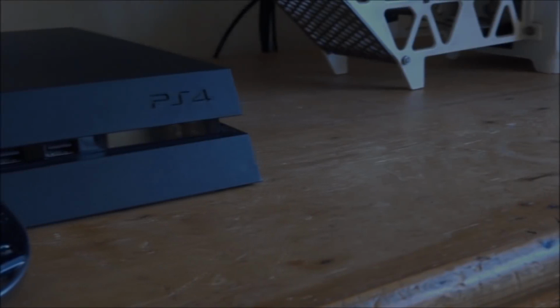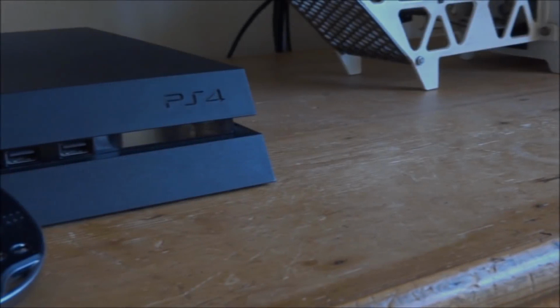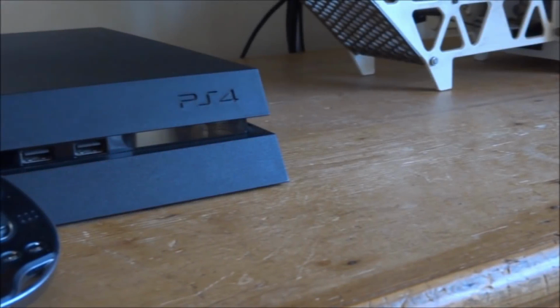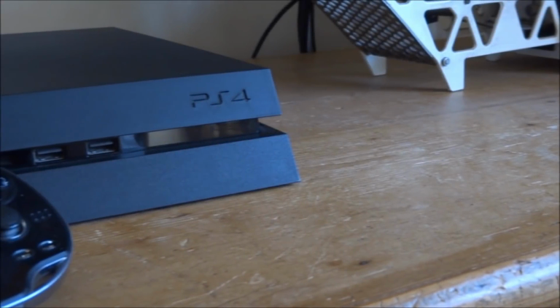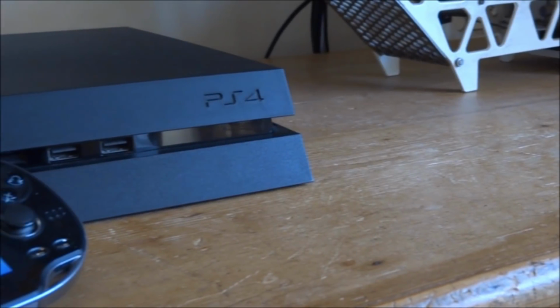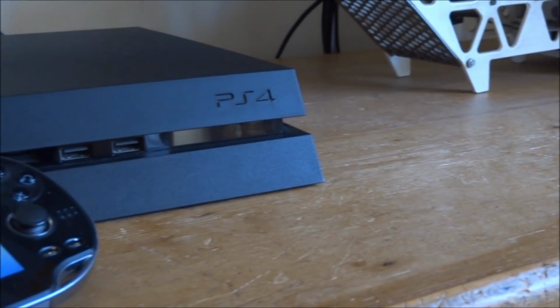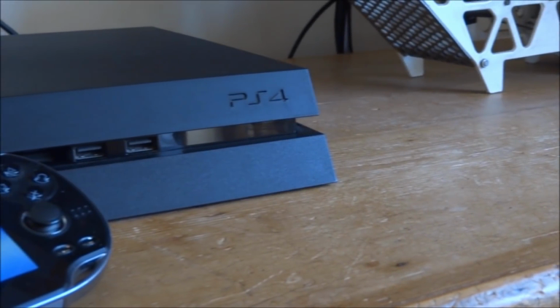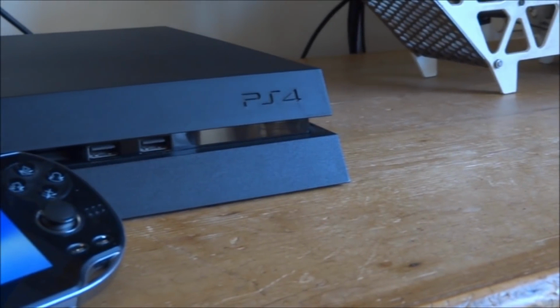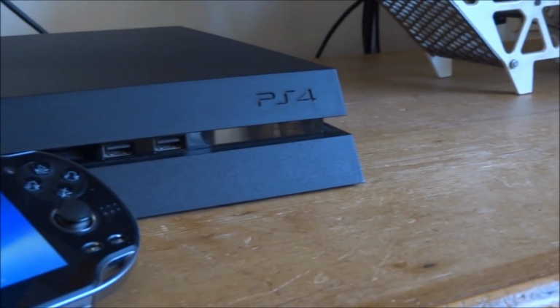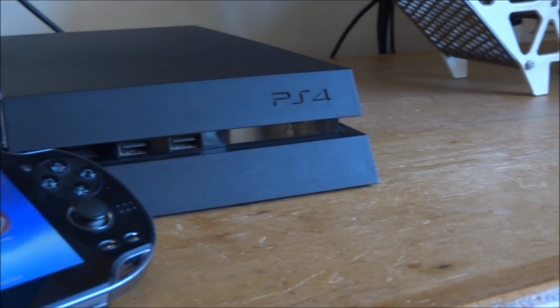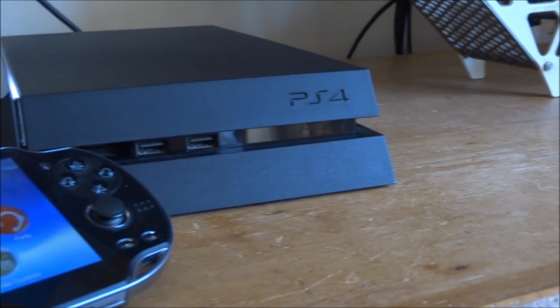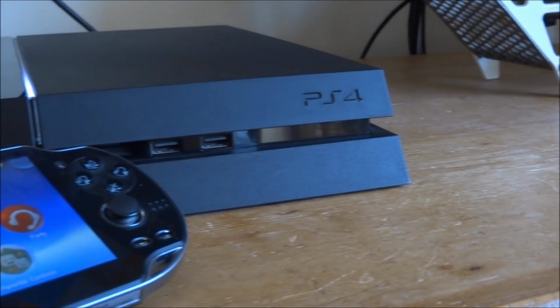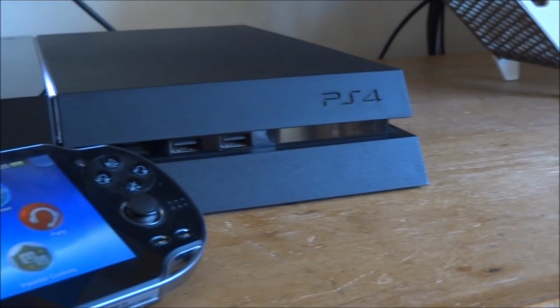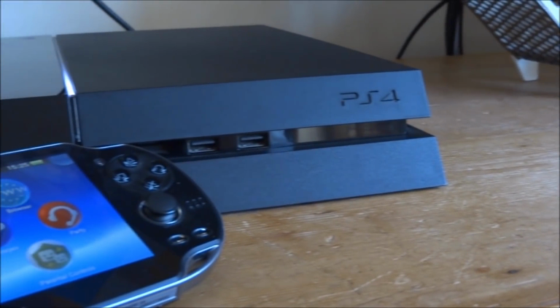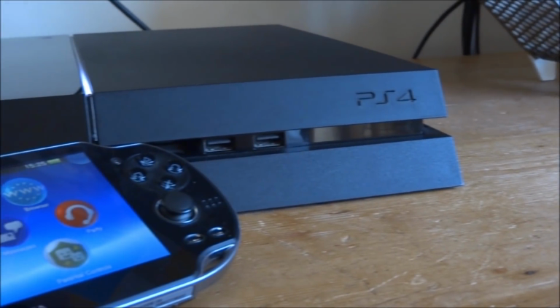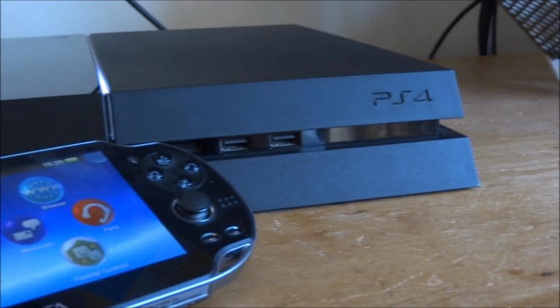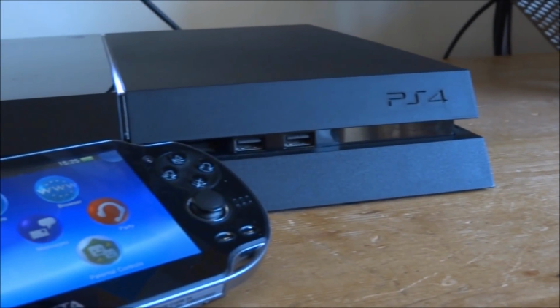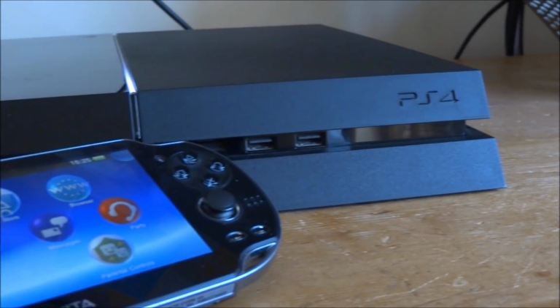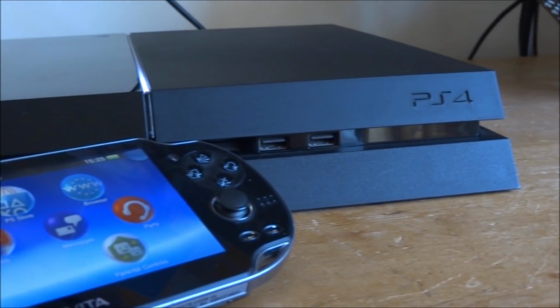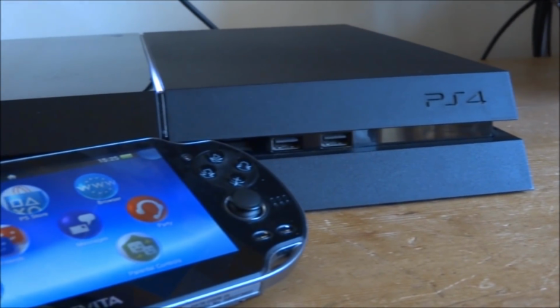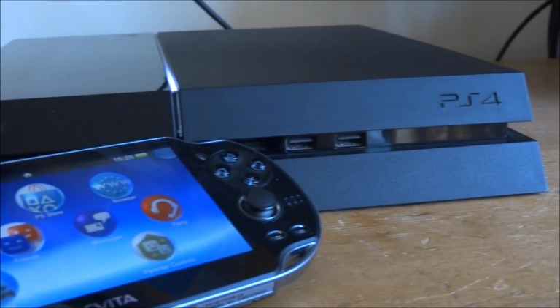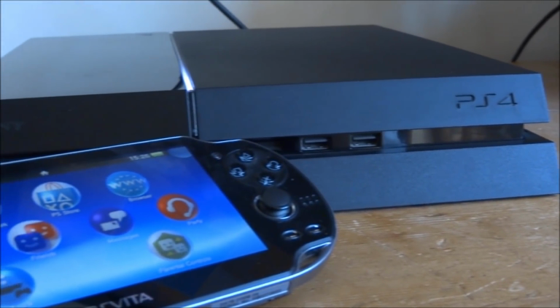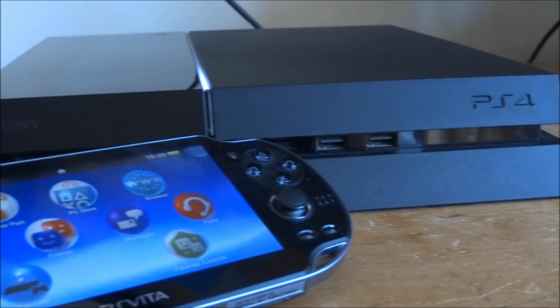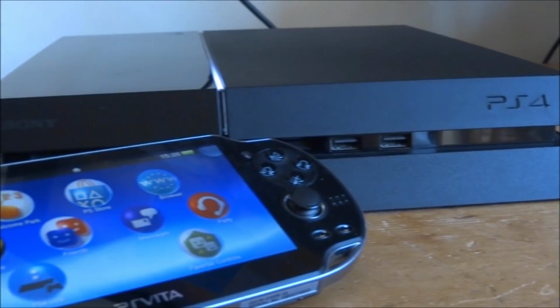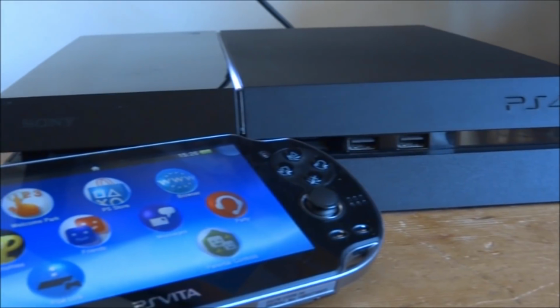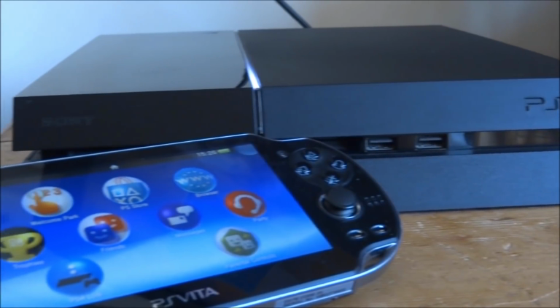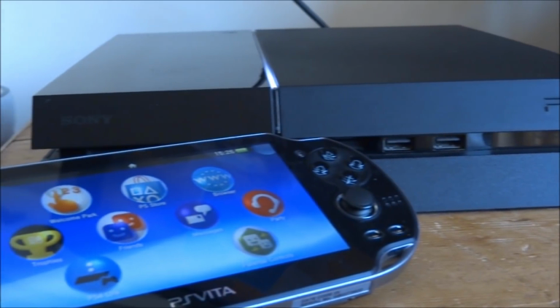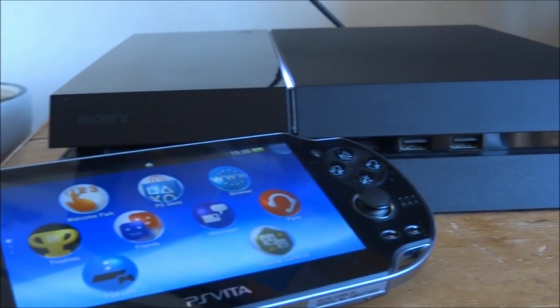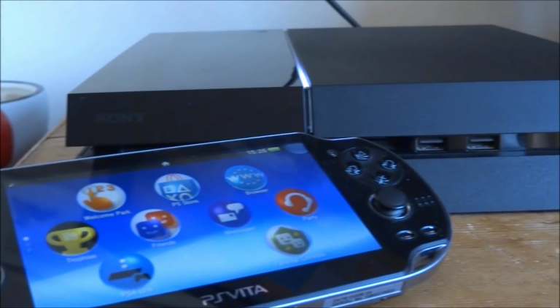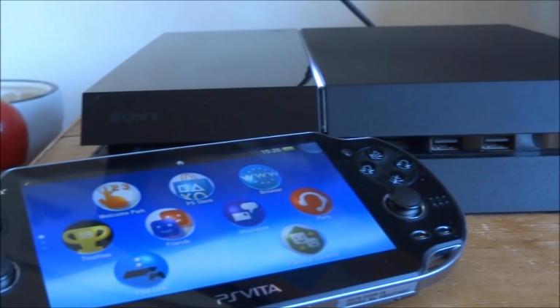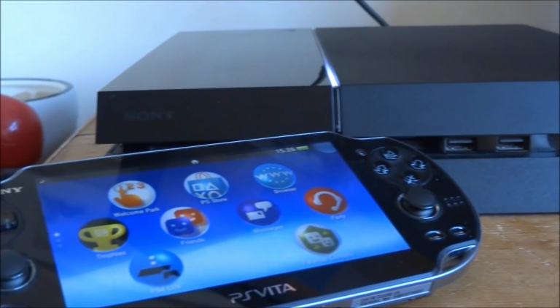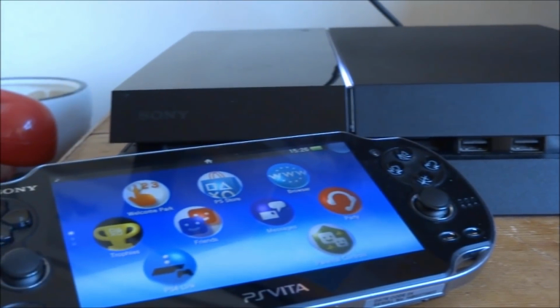Hi guys, TechJames here. In this video I'll show you how to display your PS4 screen on your PS Vita using remote play.